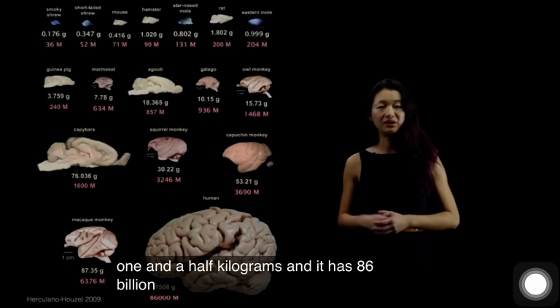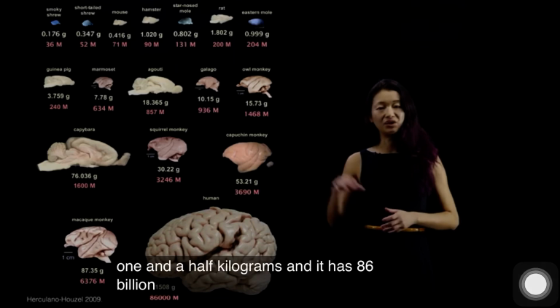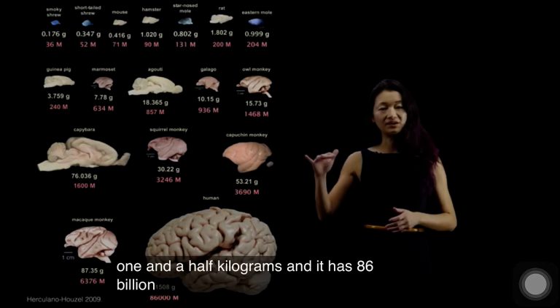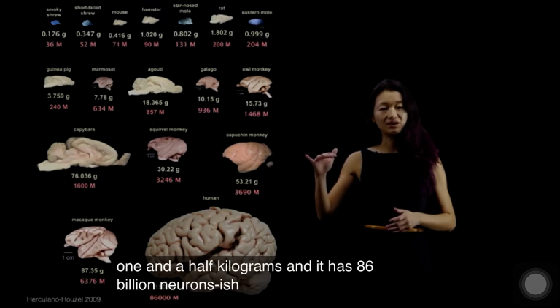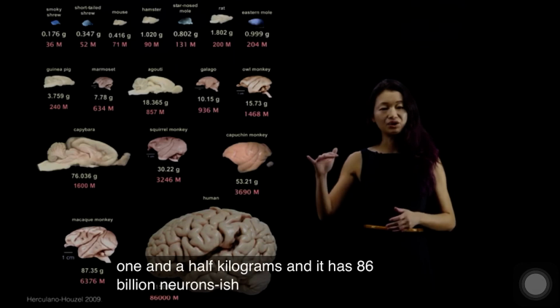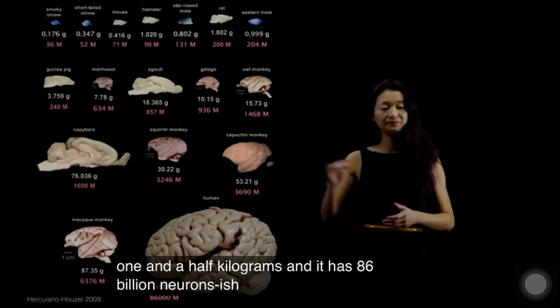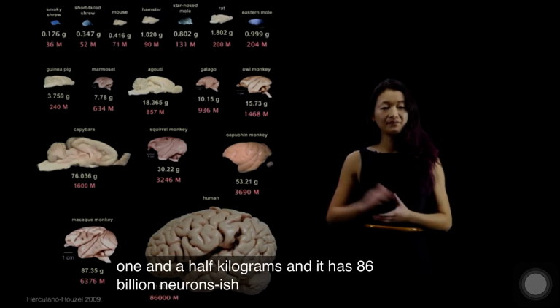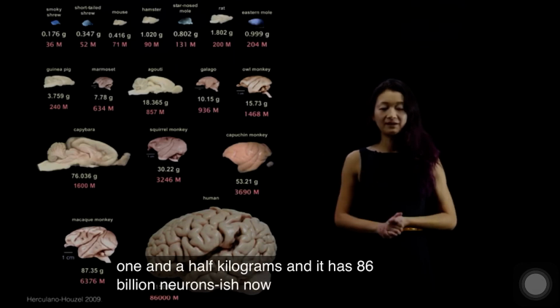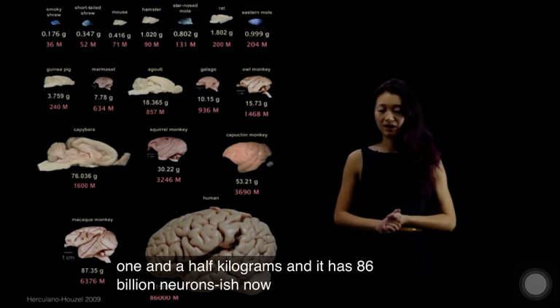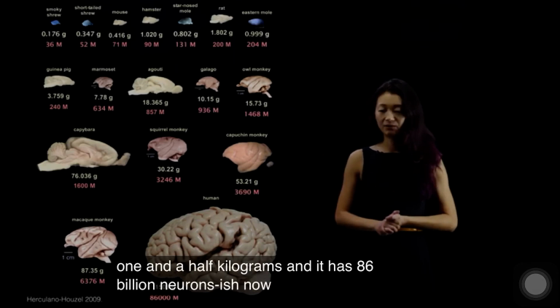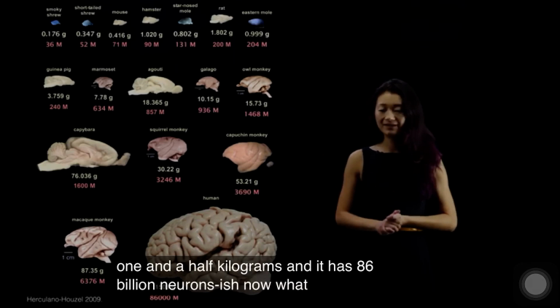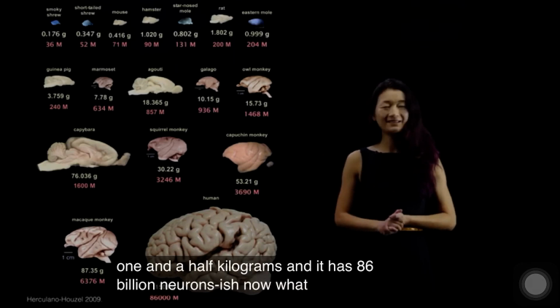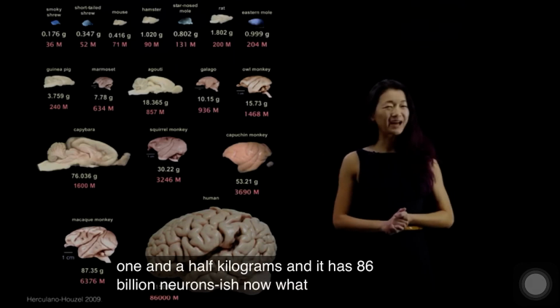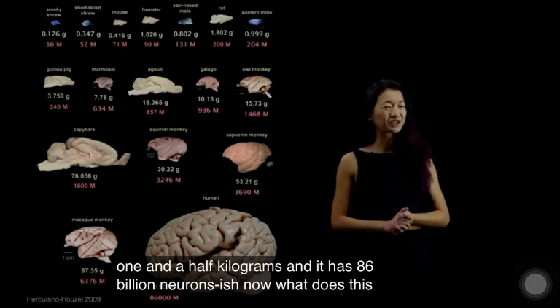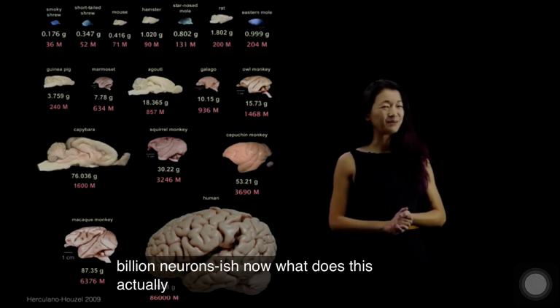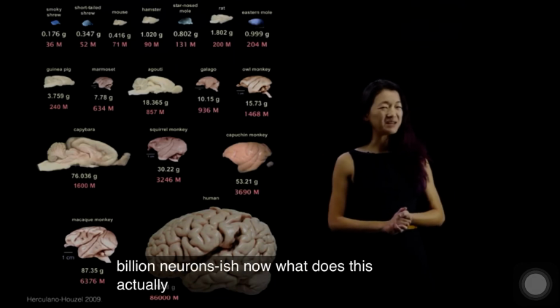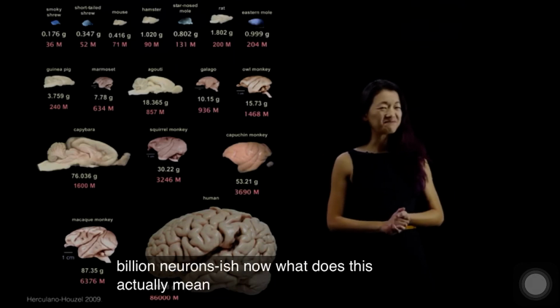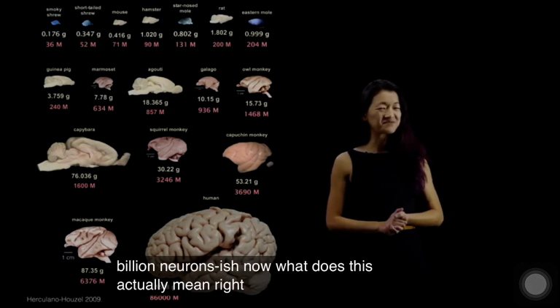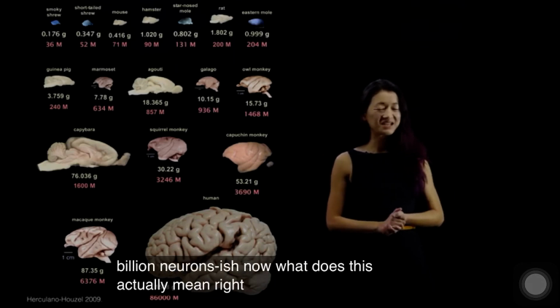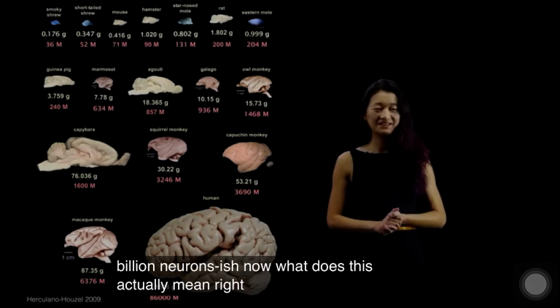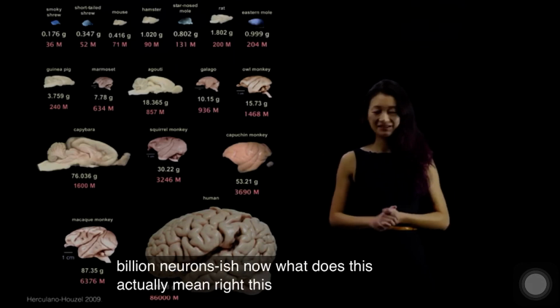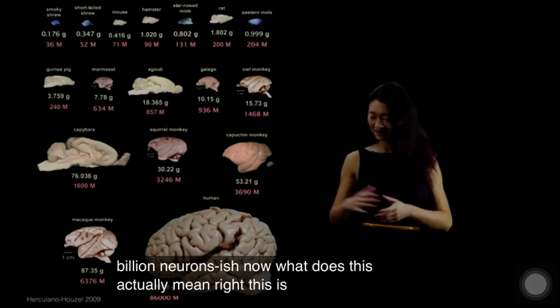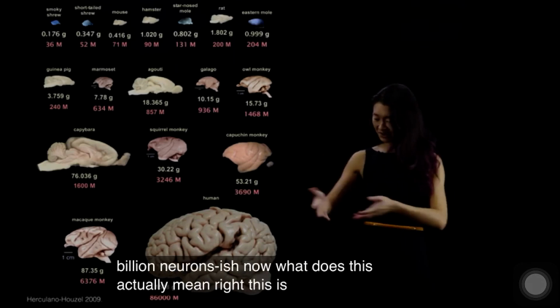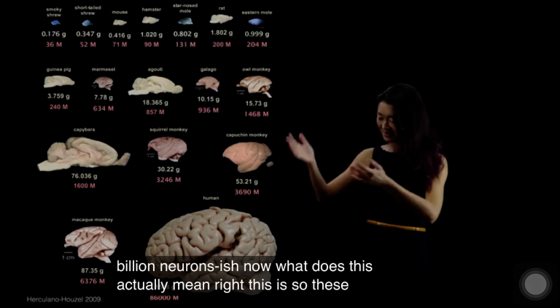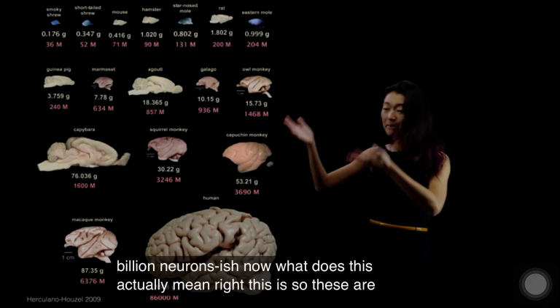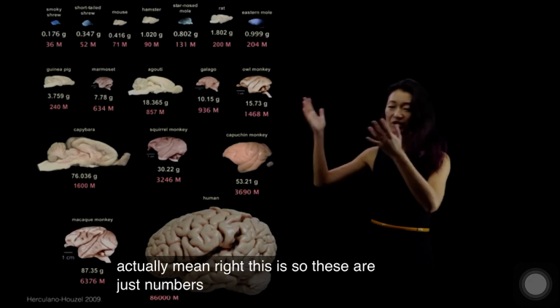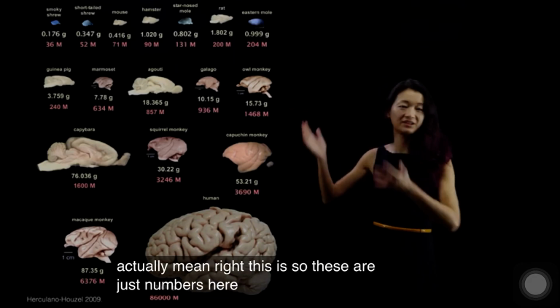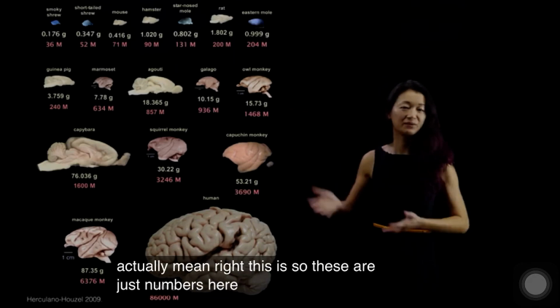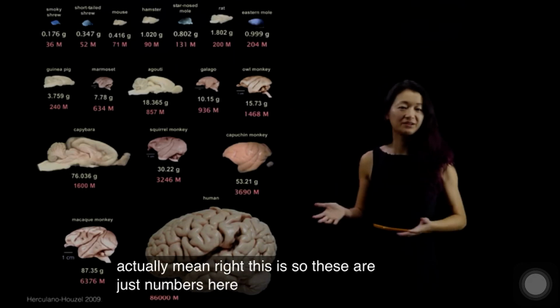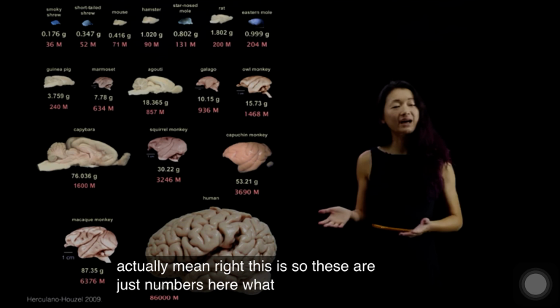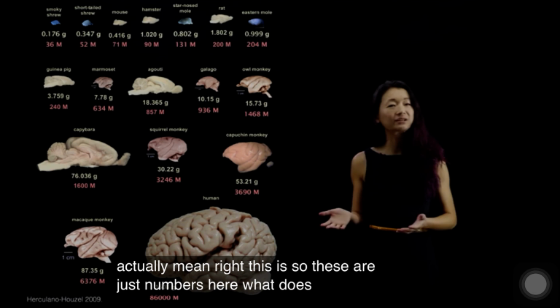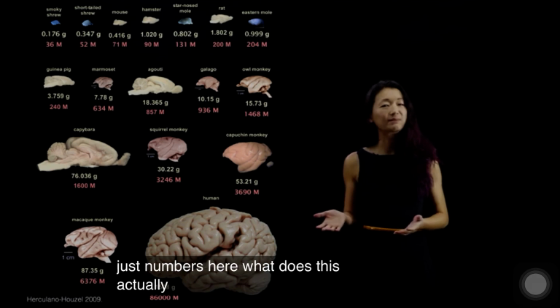Neurons-ish. Now, what does this actually mean? These are just numbers here. What does this actually mean?